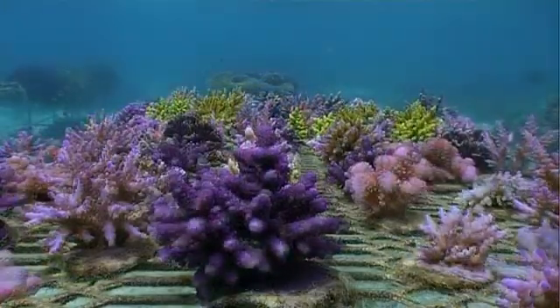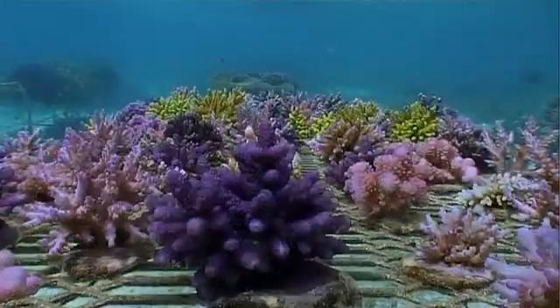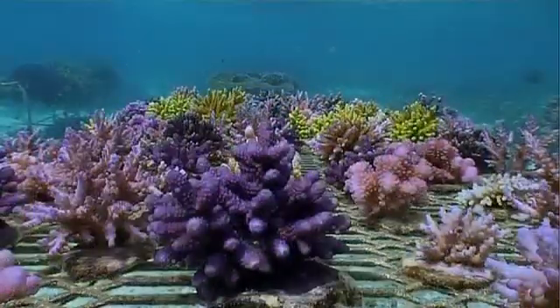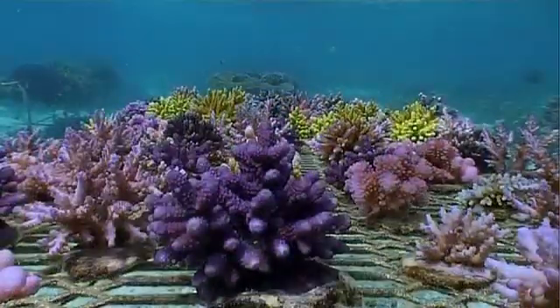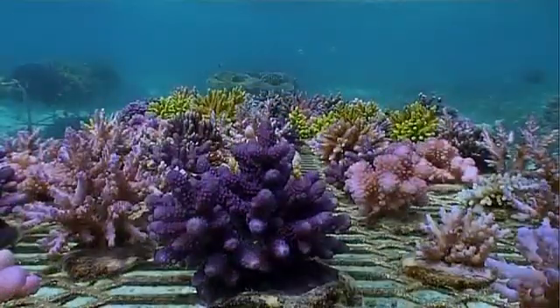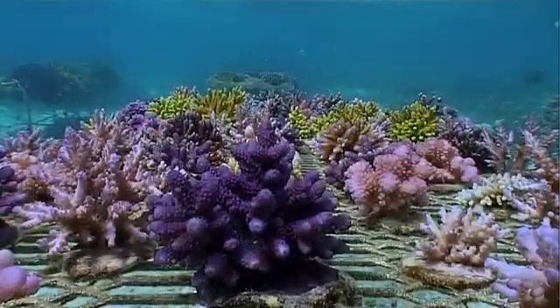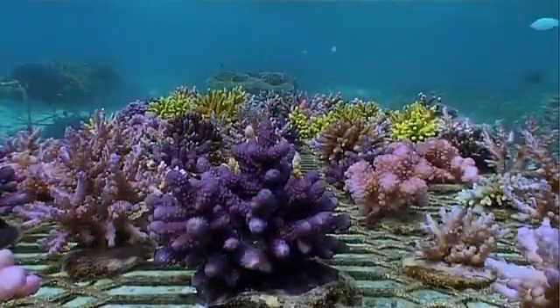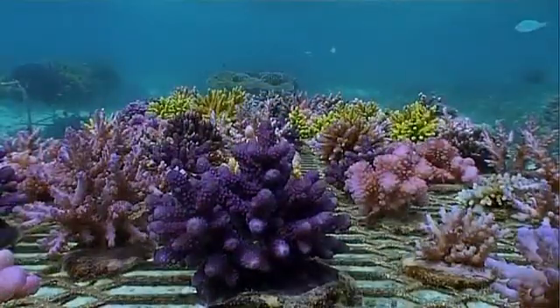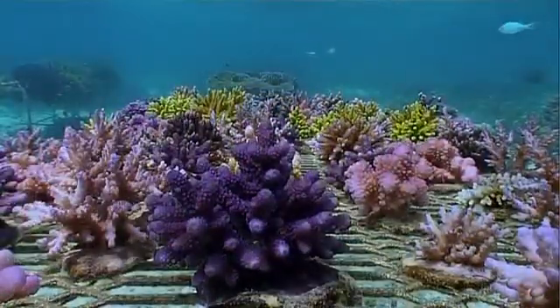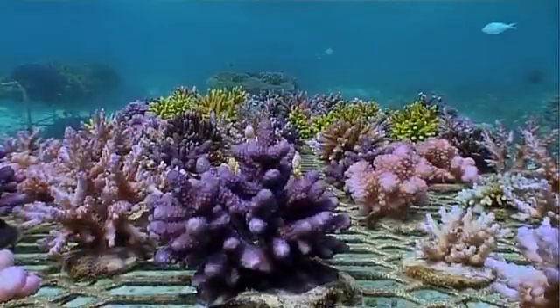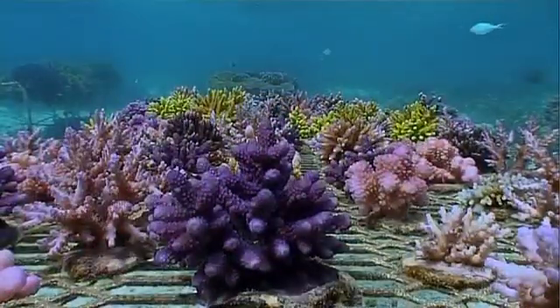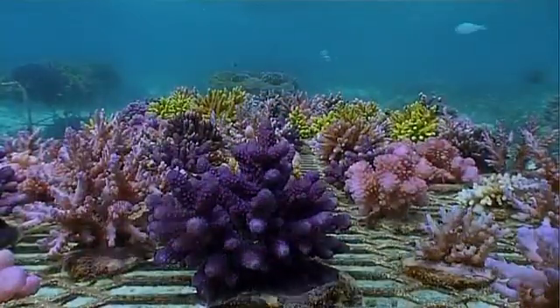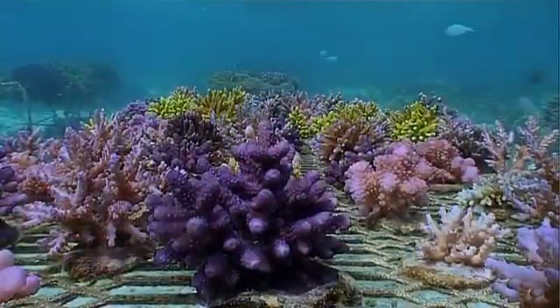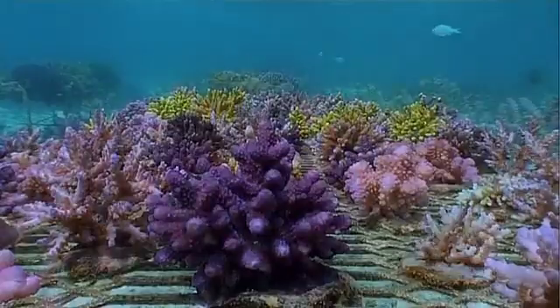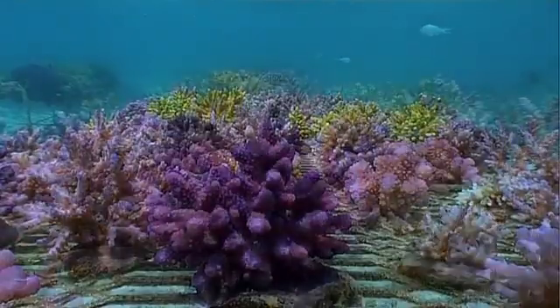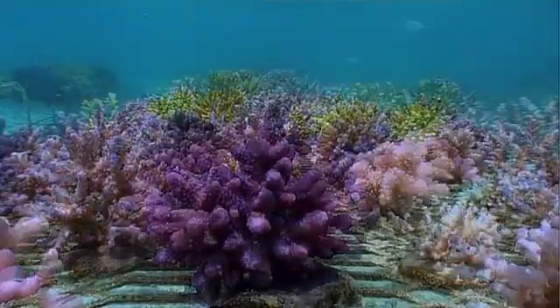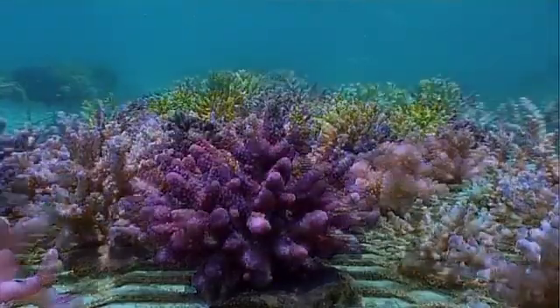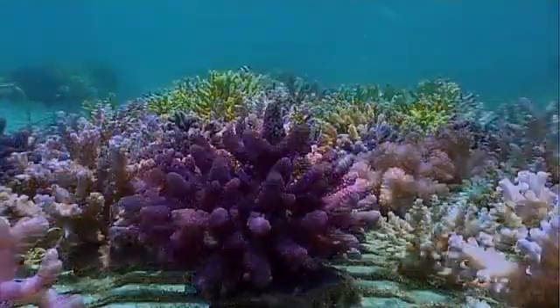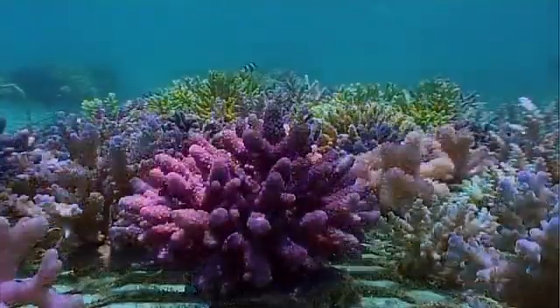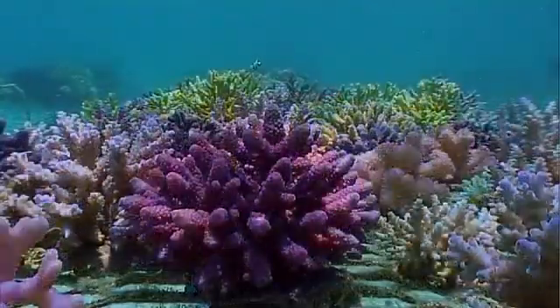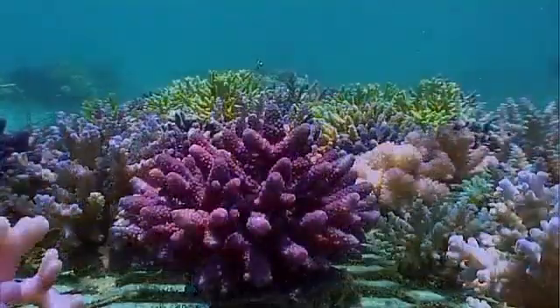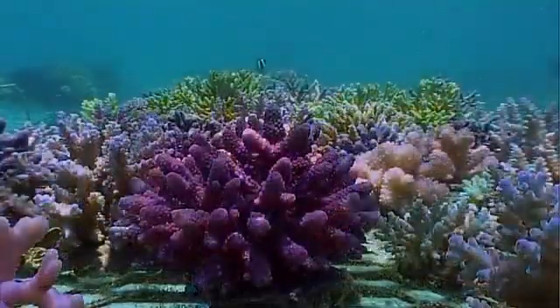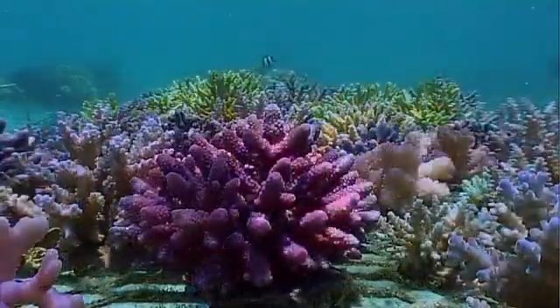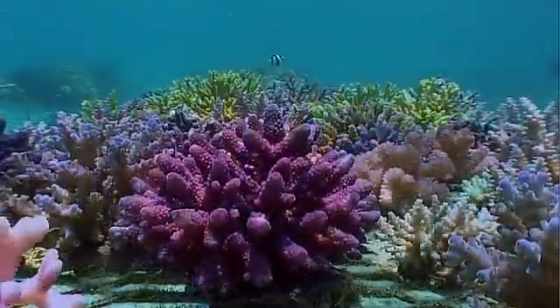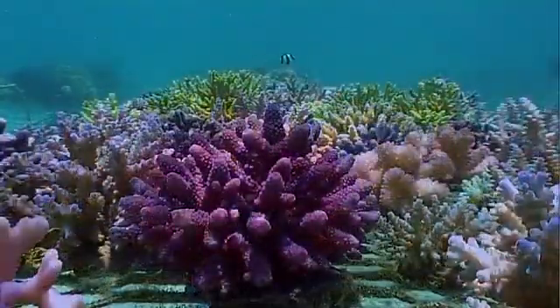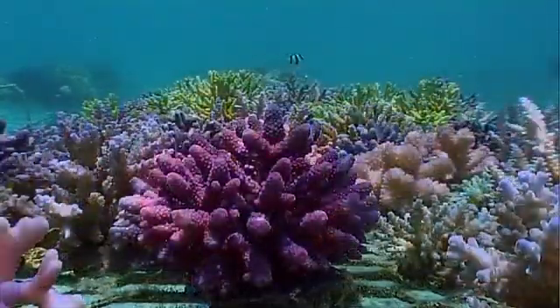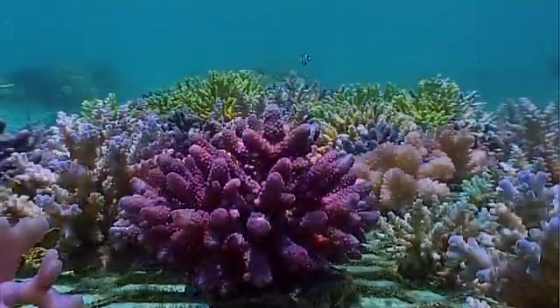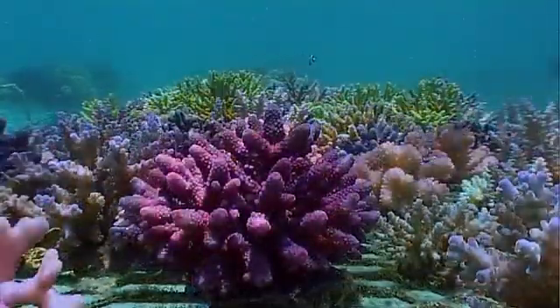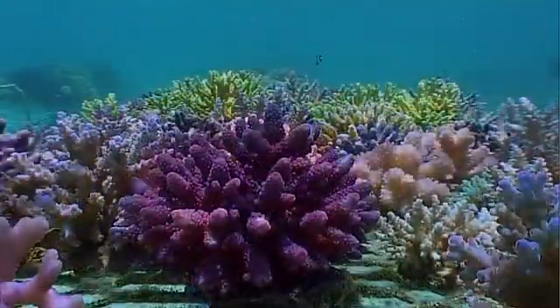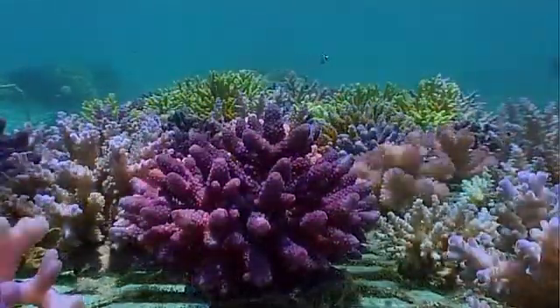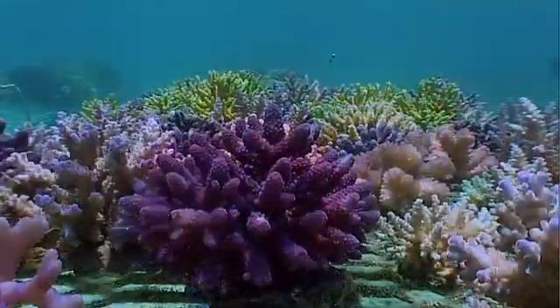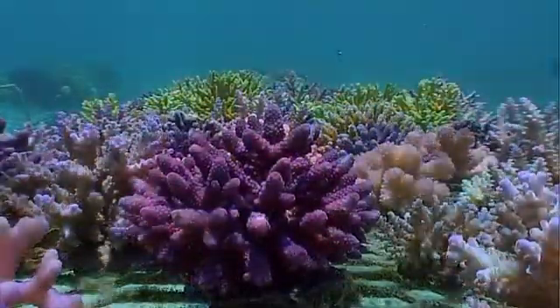Within six months, the corals are branching out.